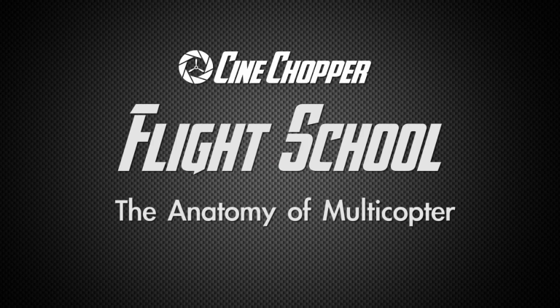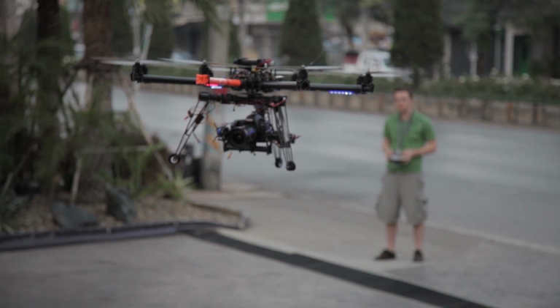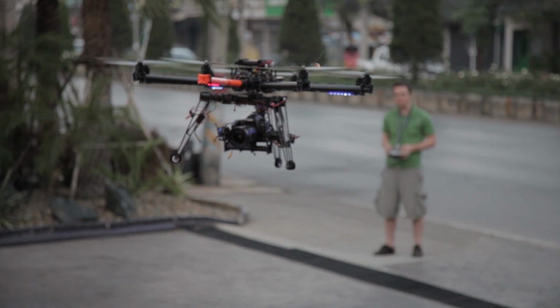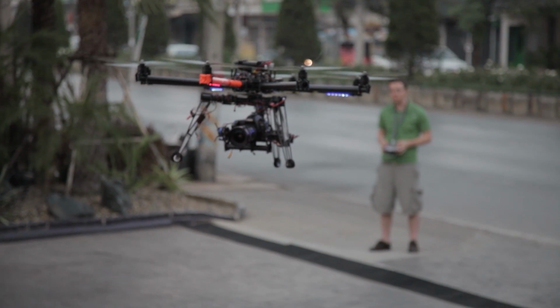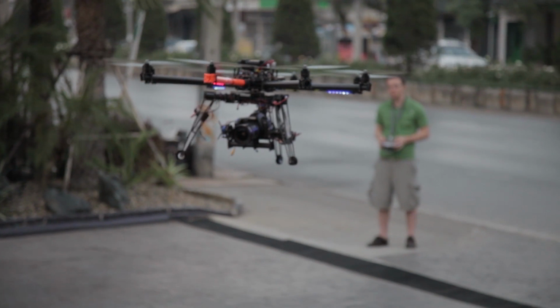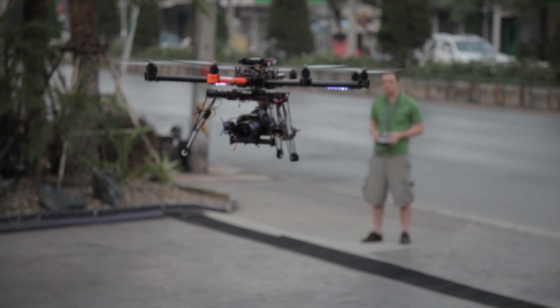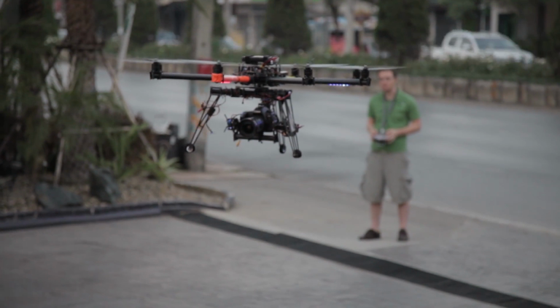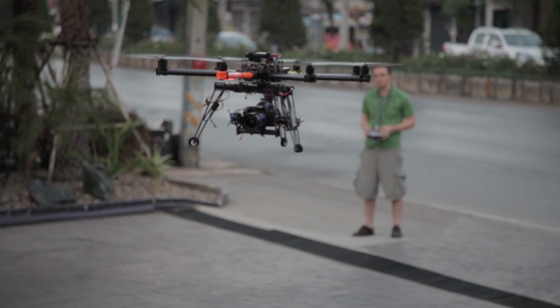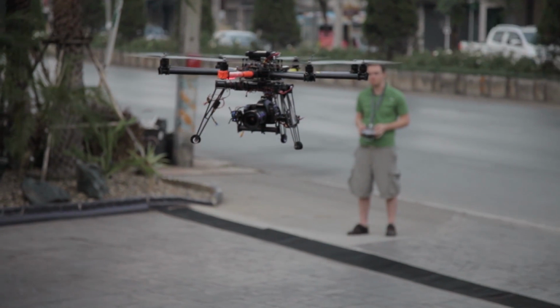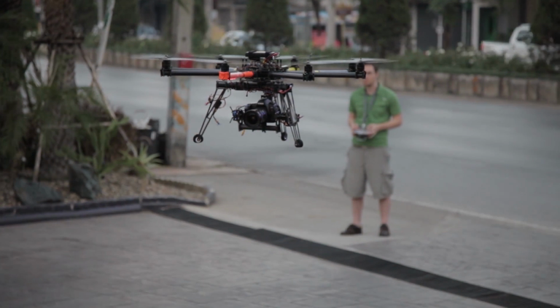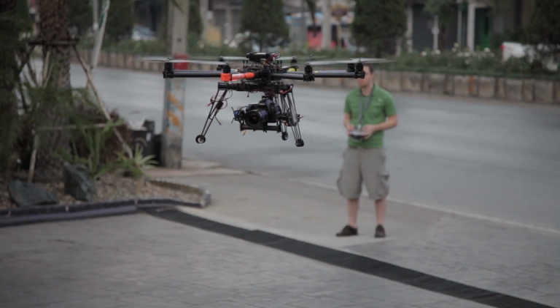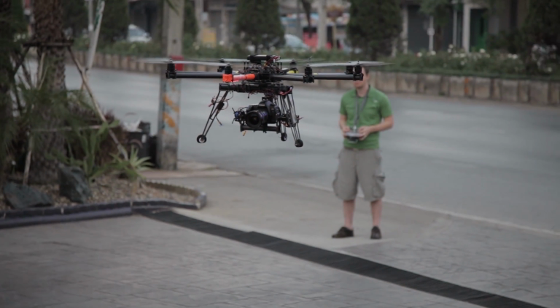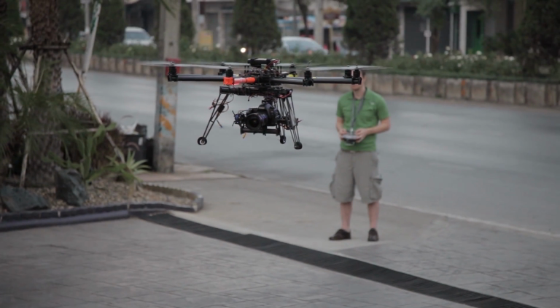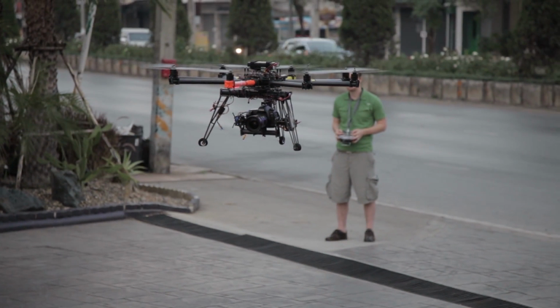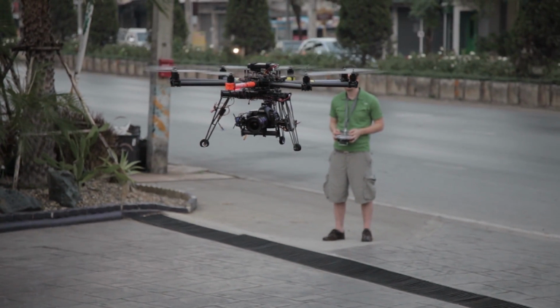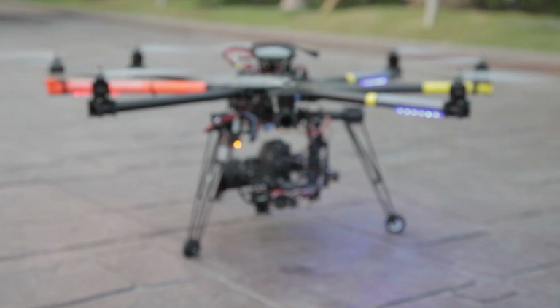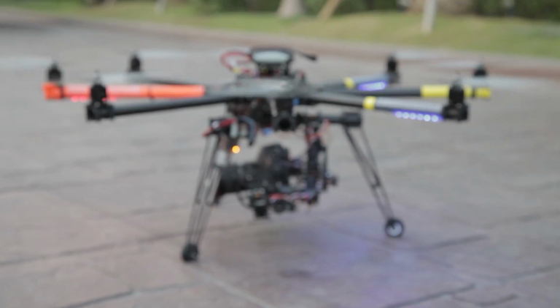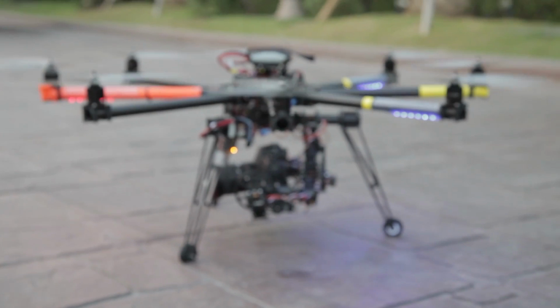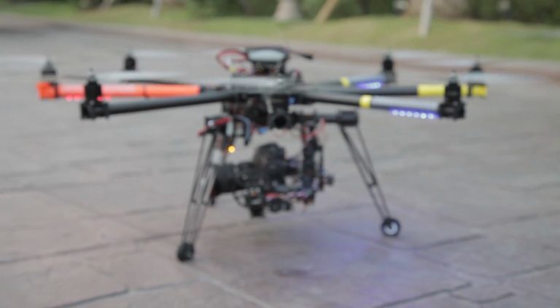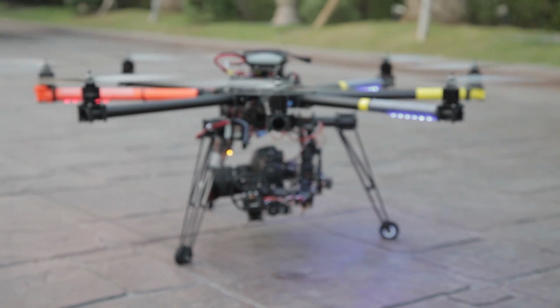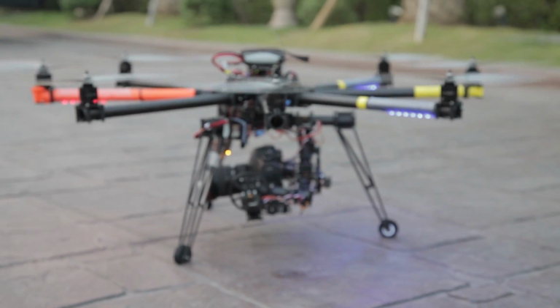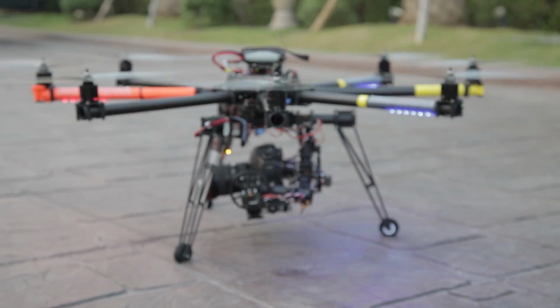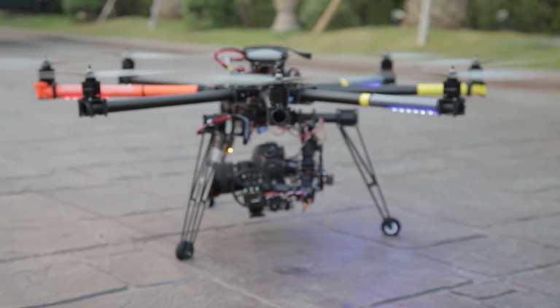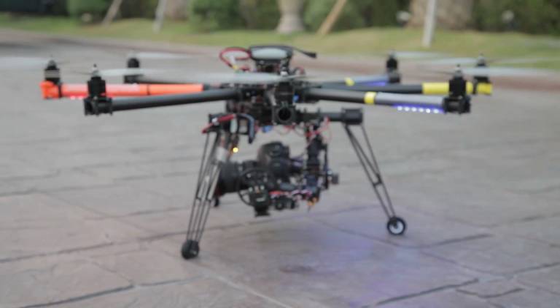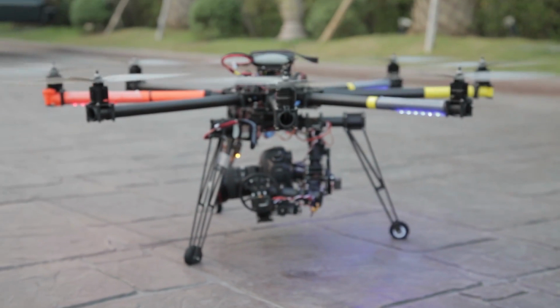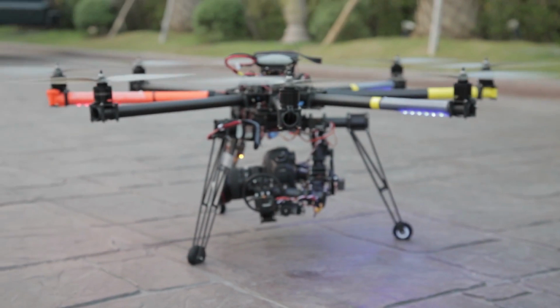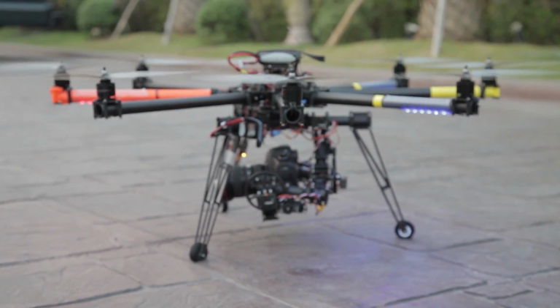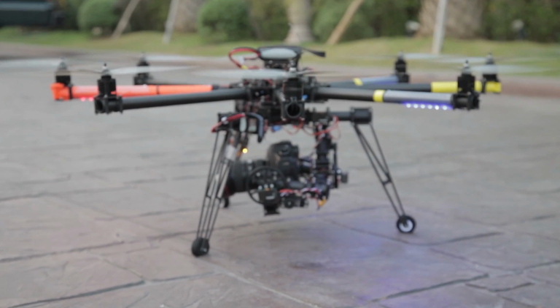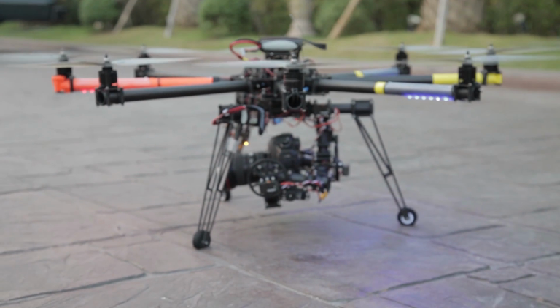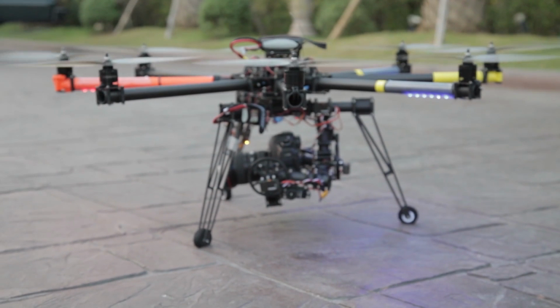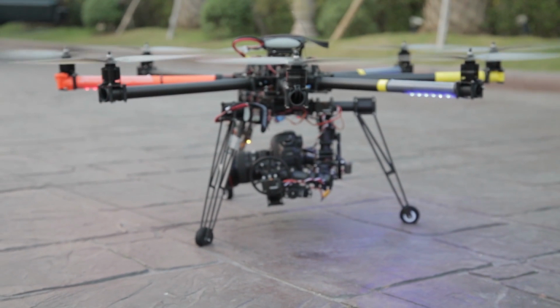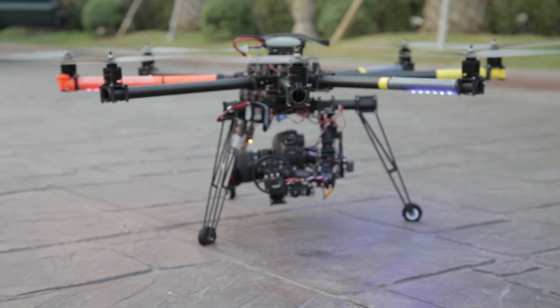Hello, this is Chris Newman with CineChopper LSE. Today I'm going to teach you about the anatomy of a RC helicopter.